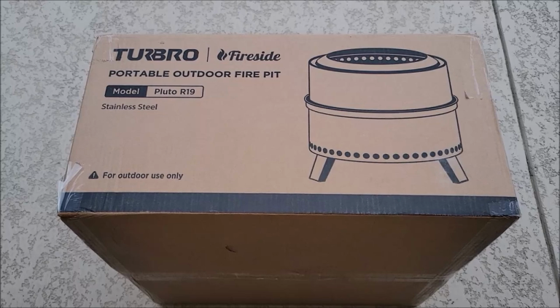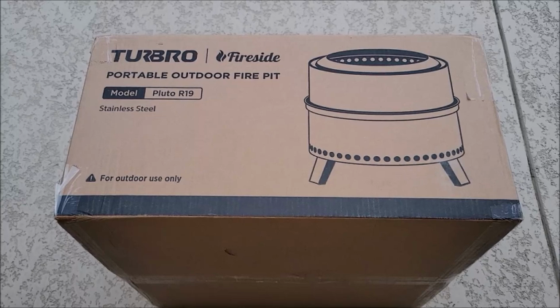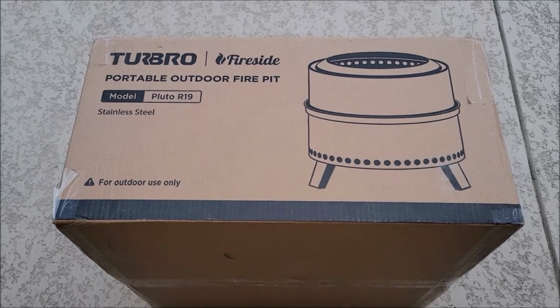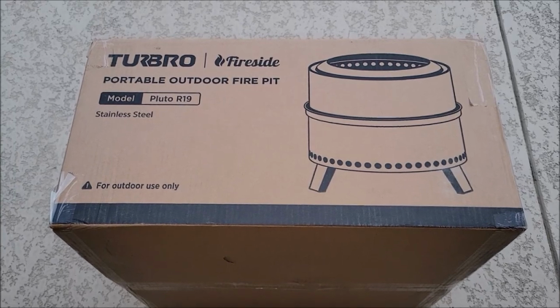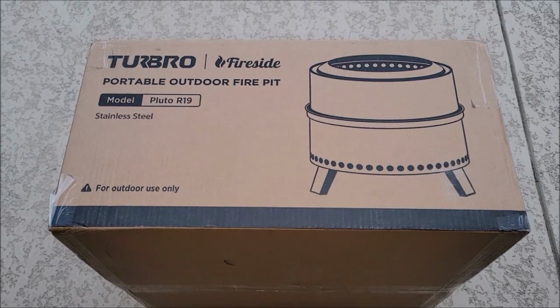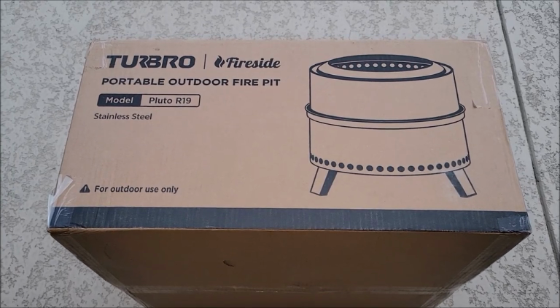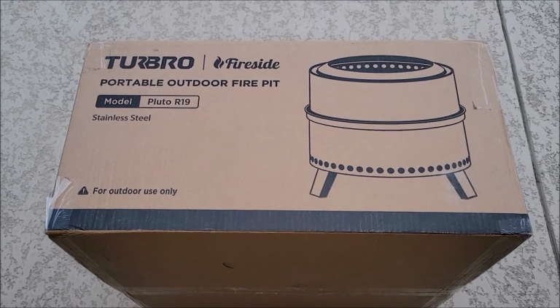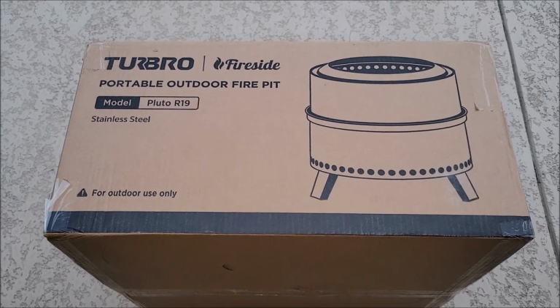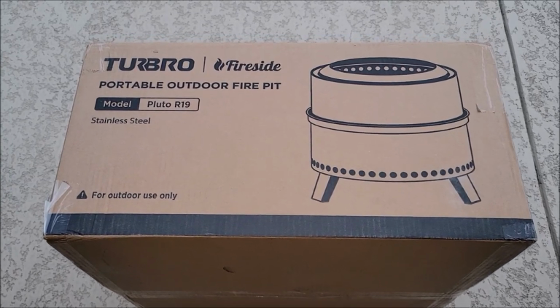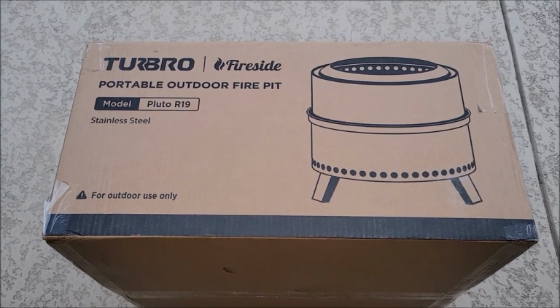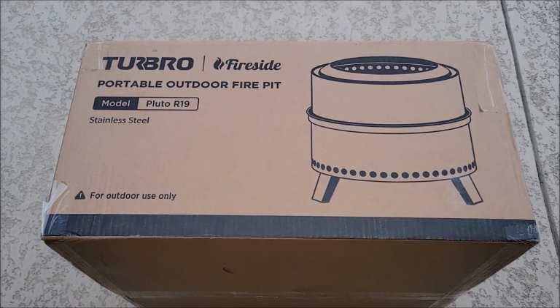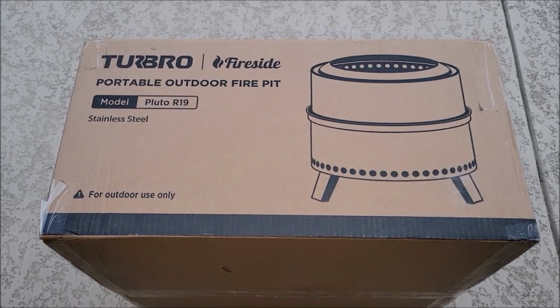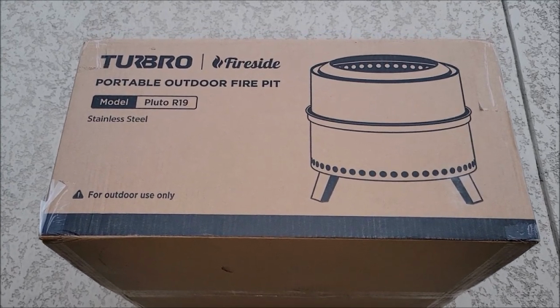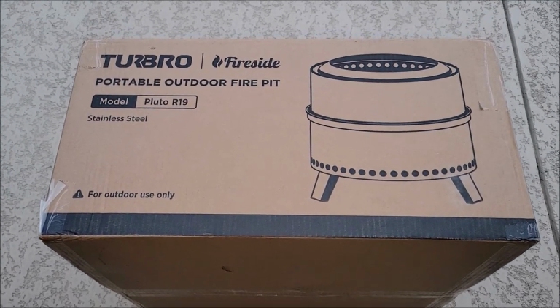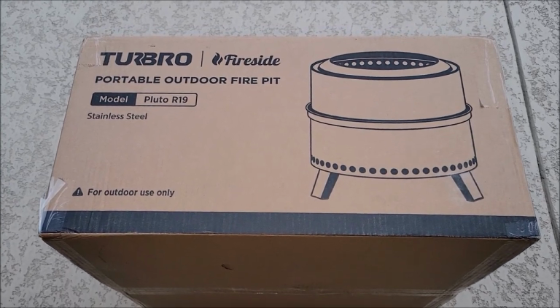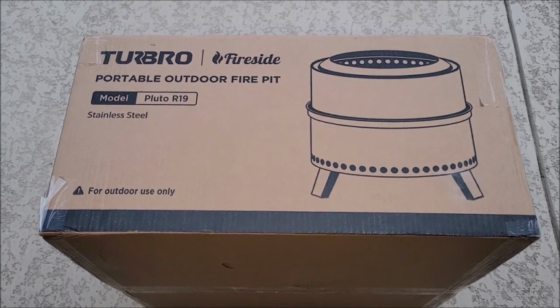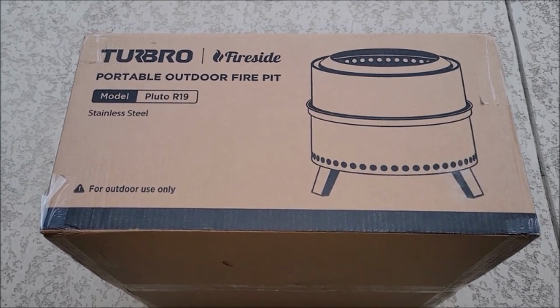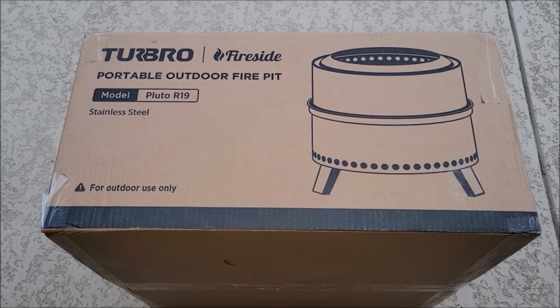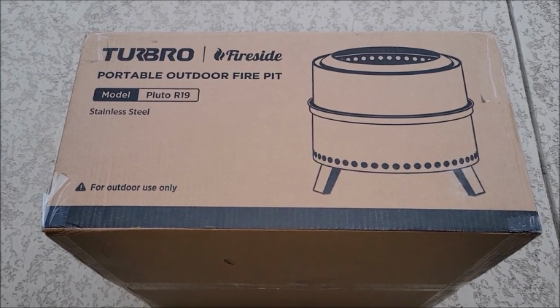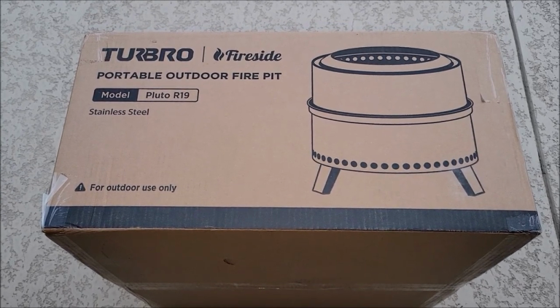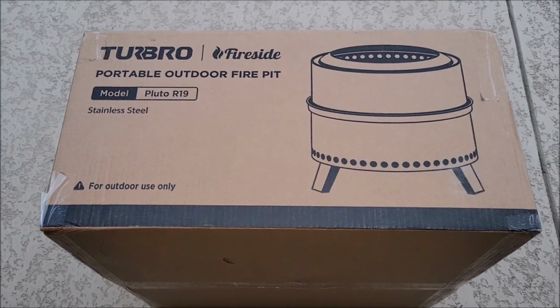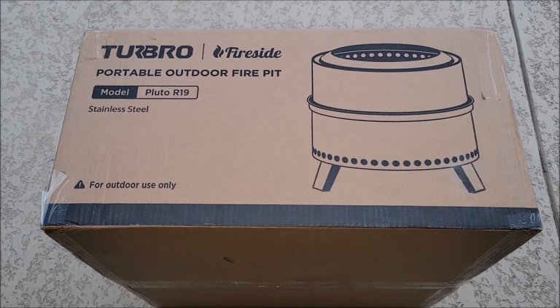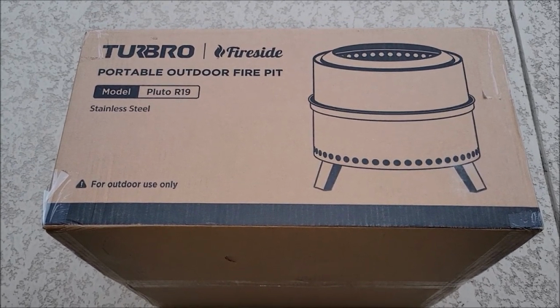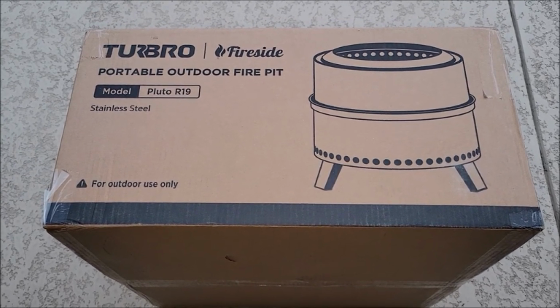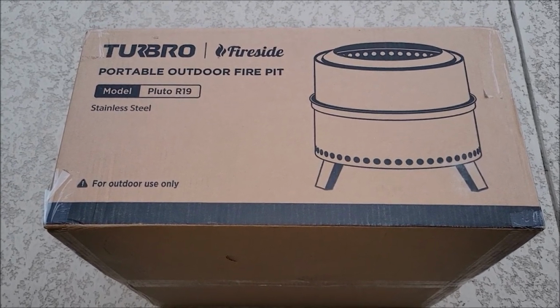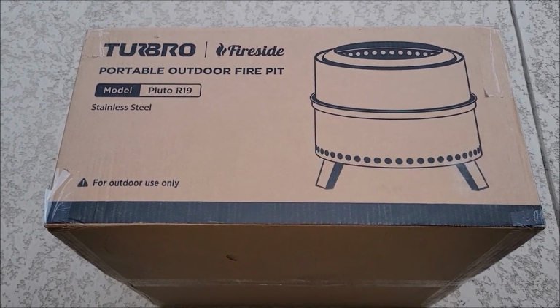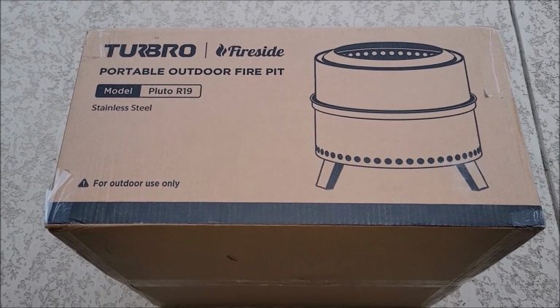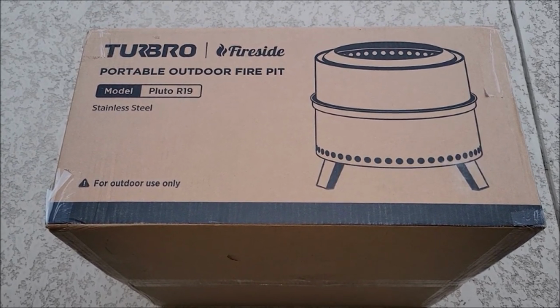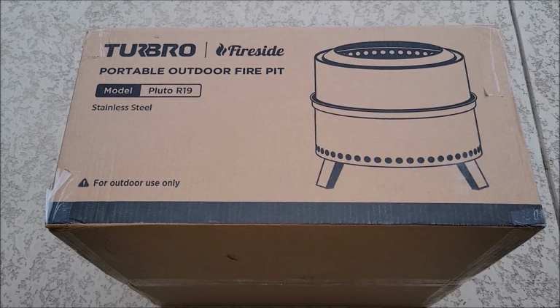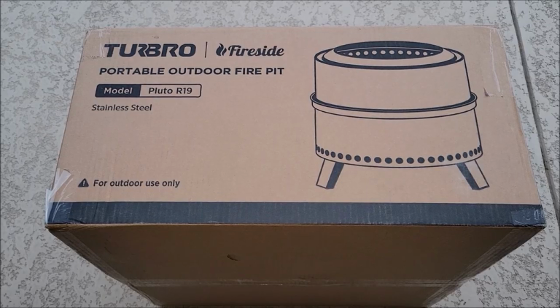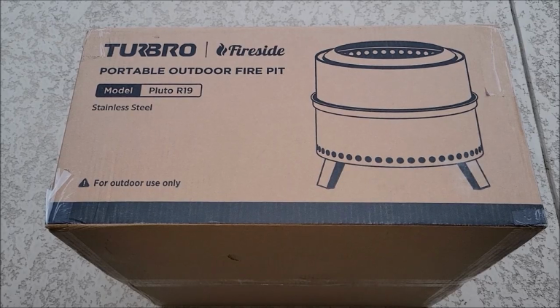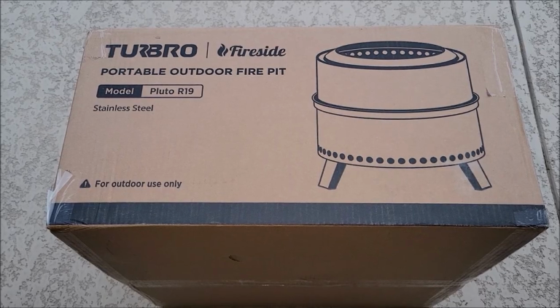I was sent this fire pit at no cost for the purpose of this review, so let's go ahead and take this thing out of the box and check it out.